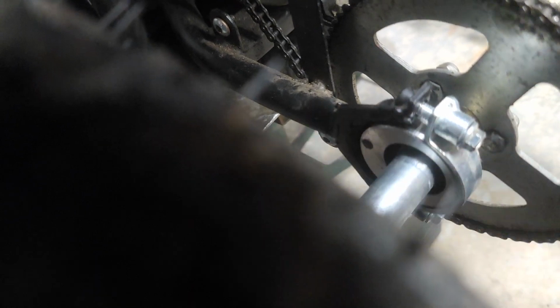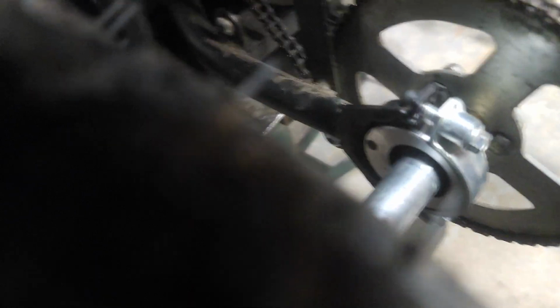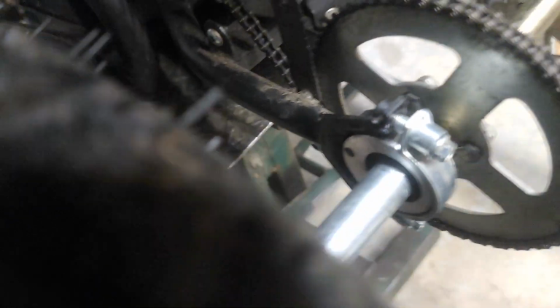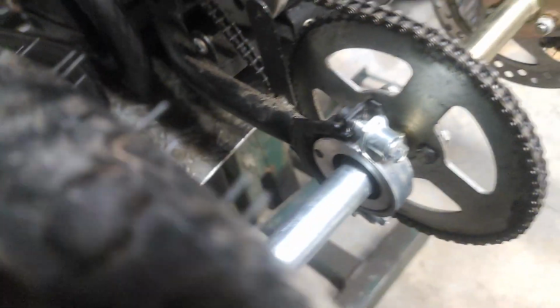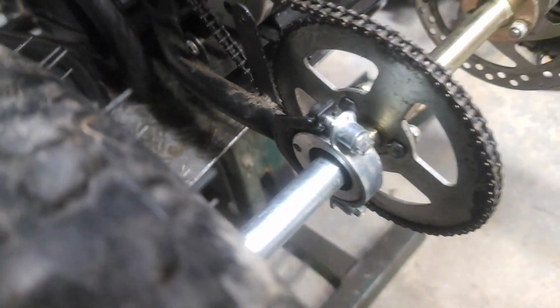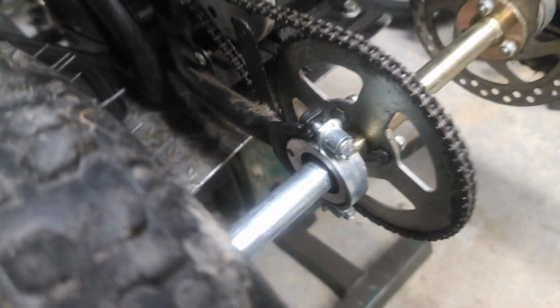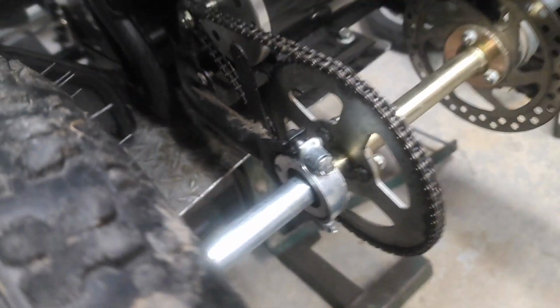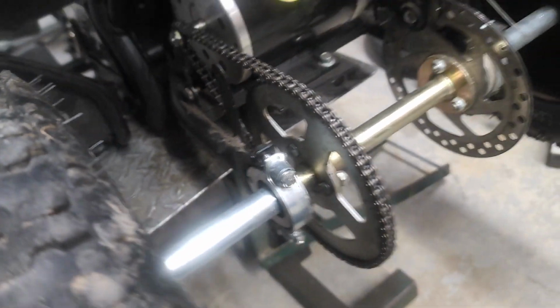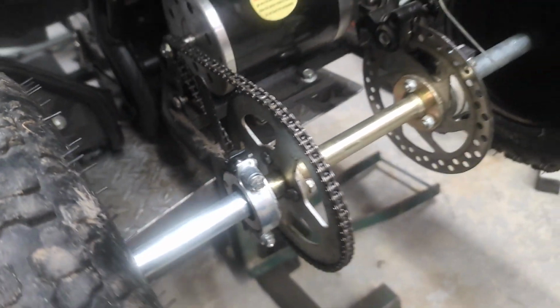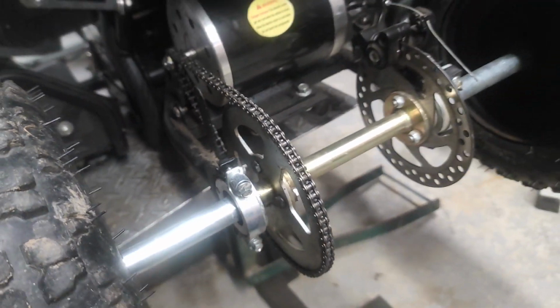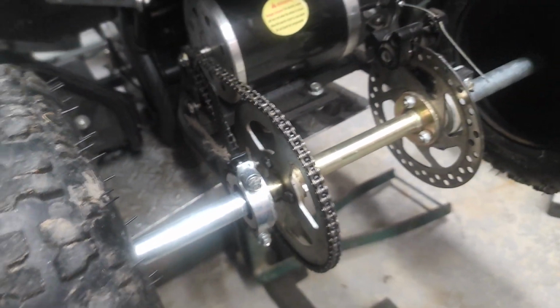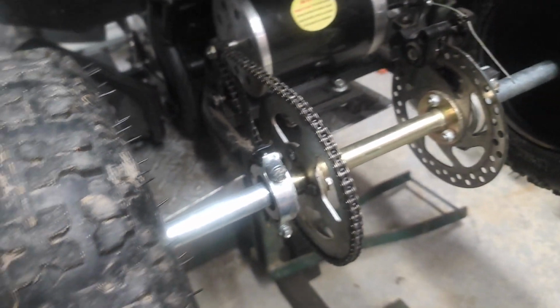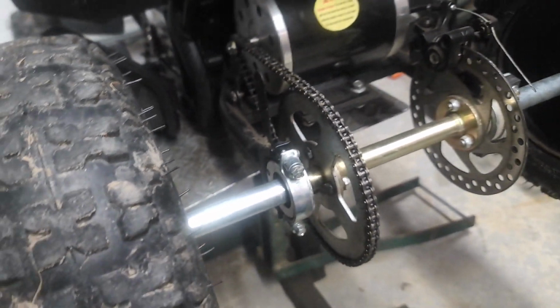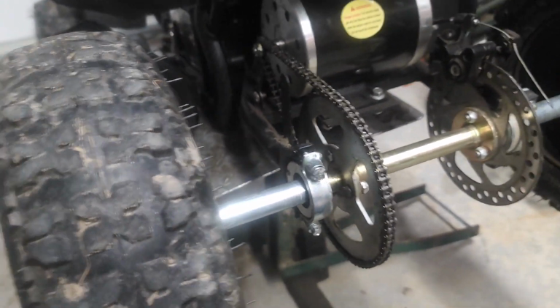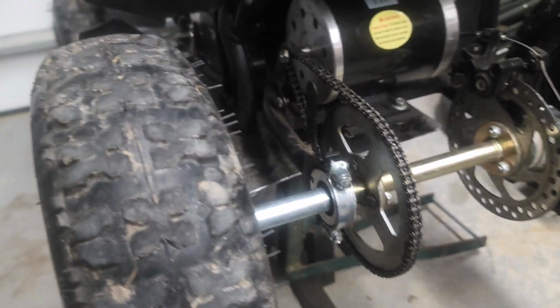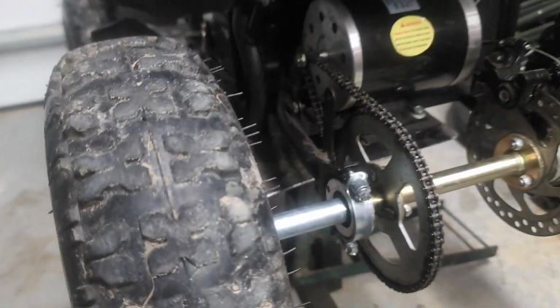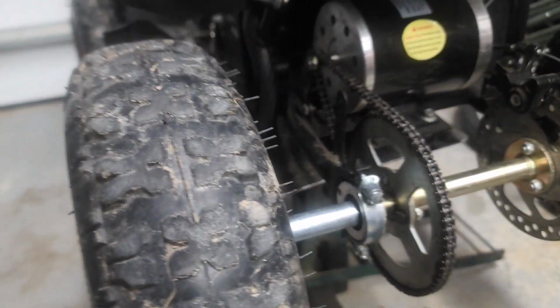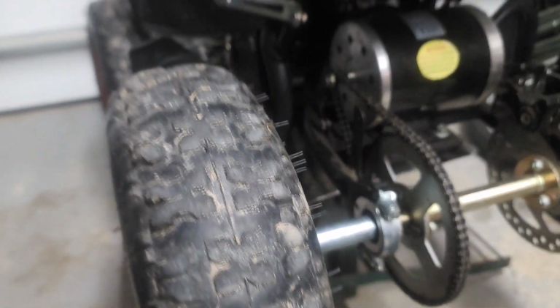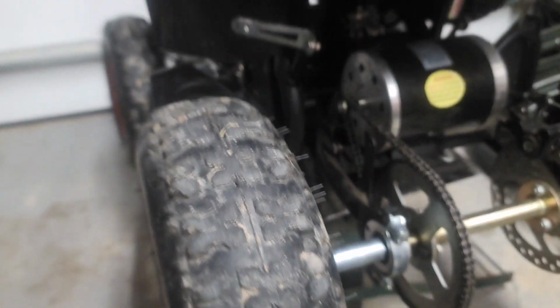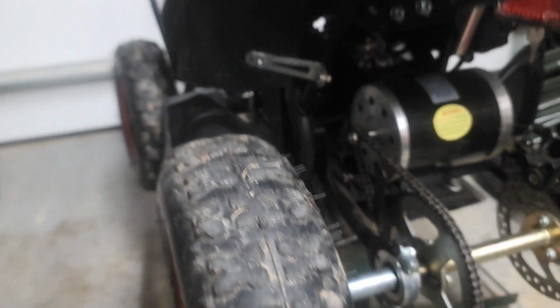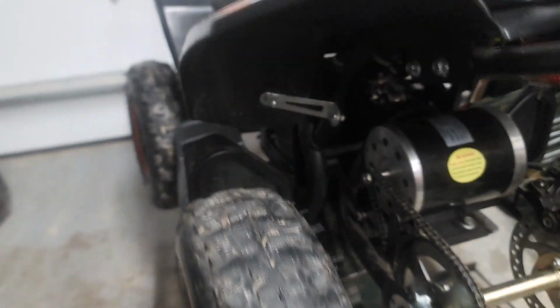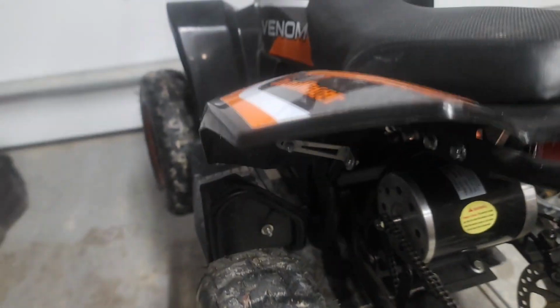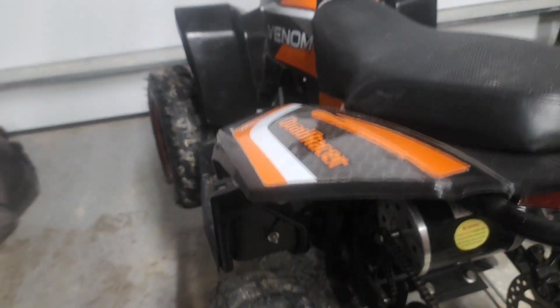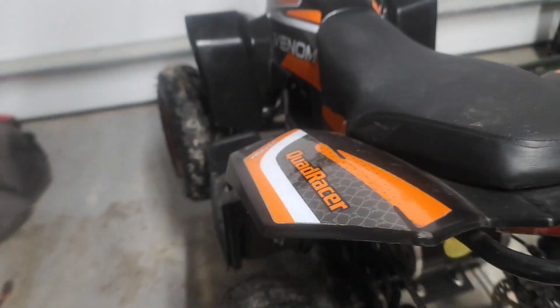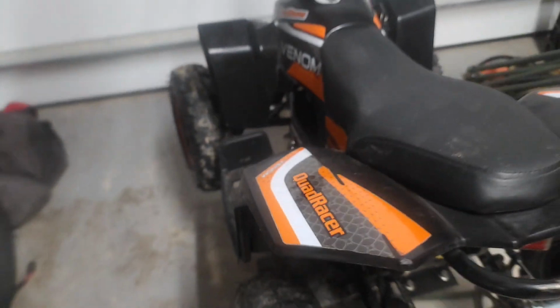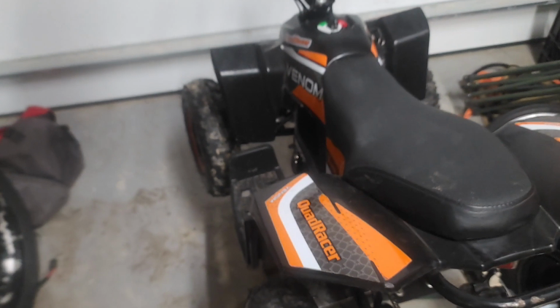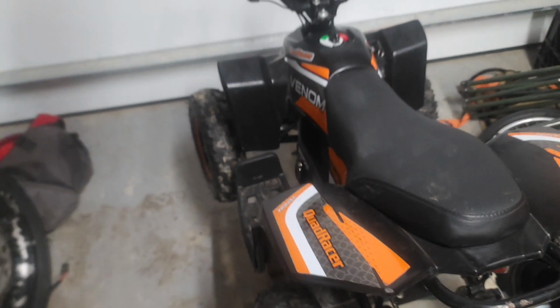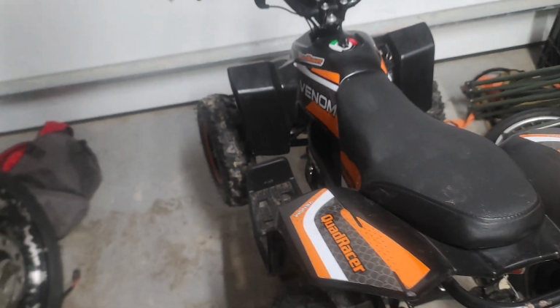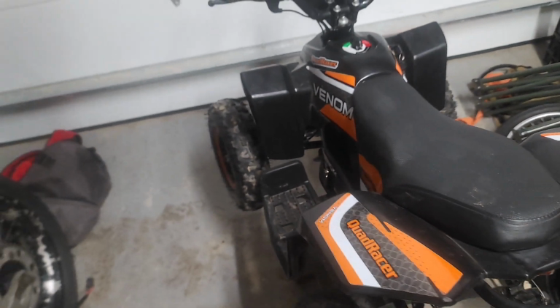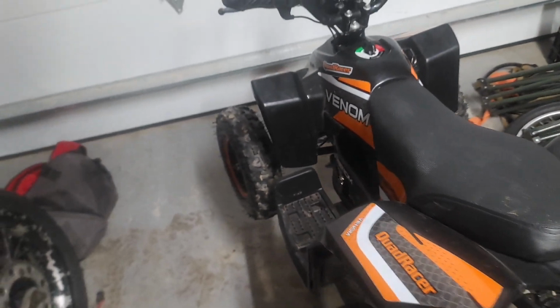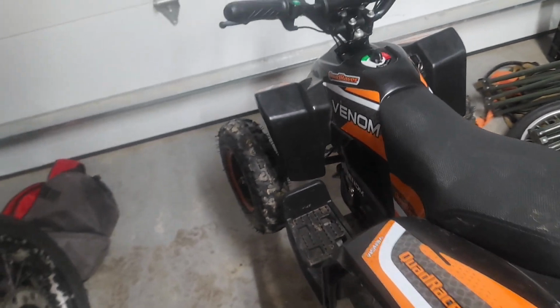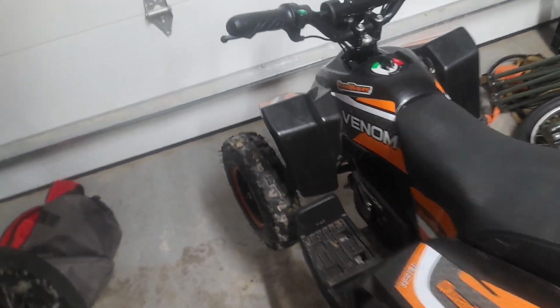What I have to make sure of is that I line up both of these circles at the same point on each side, just like when you're spacing a chain on a regular bike.